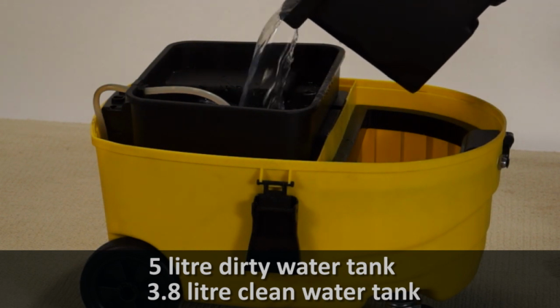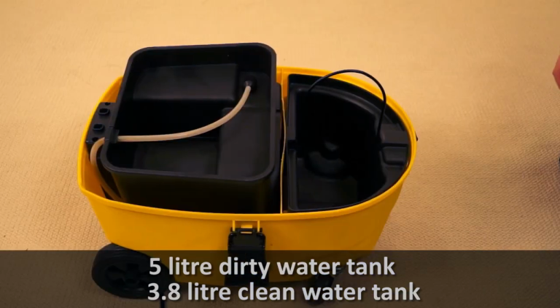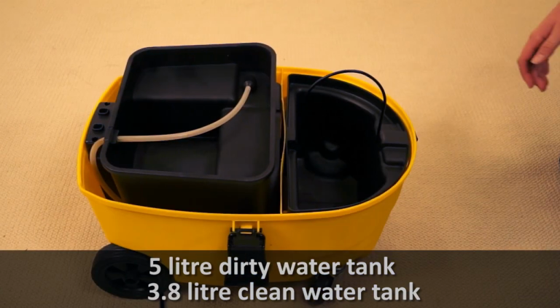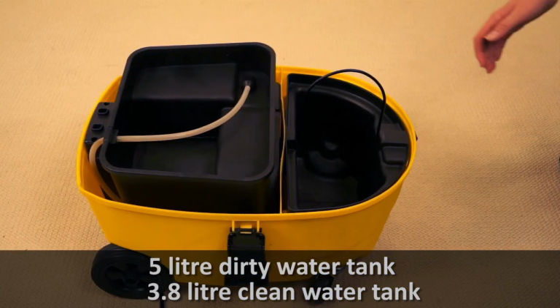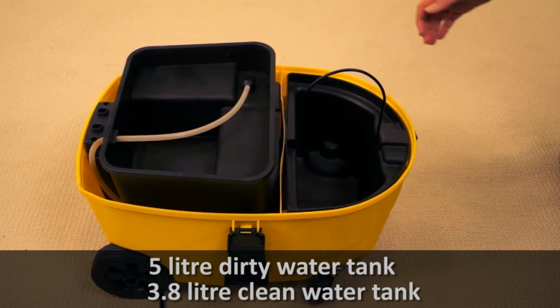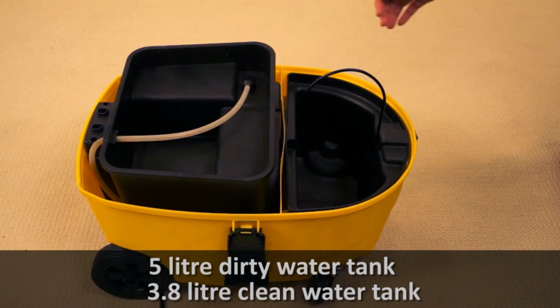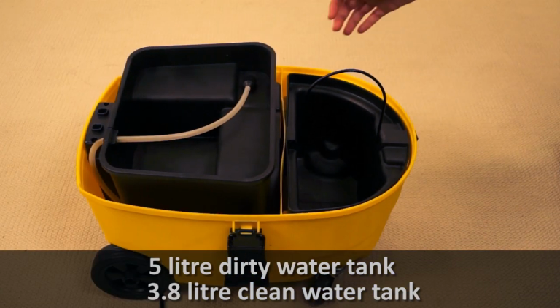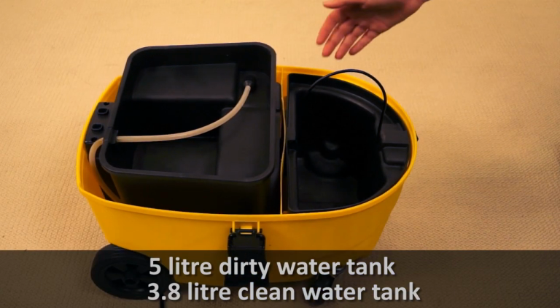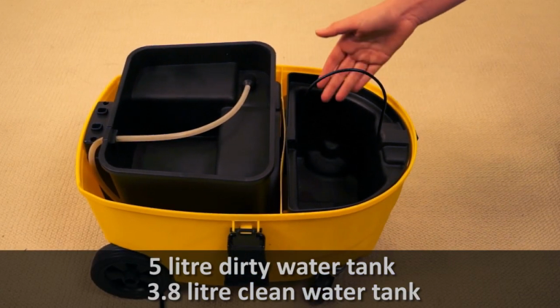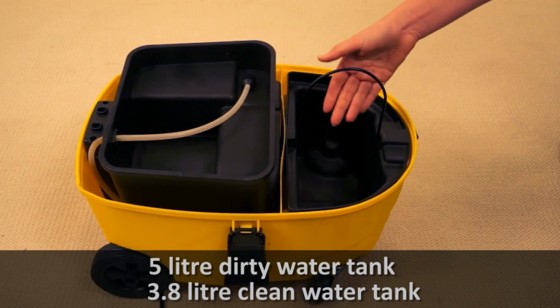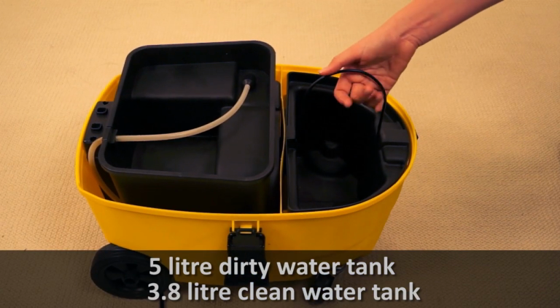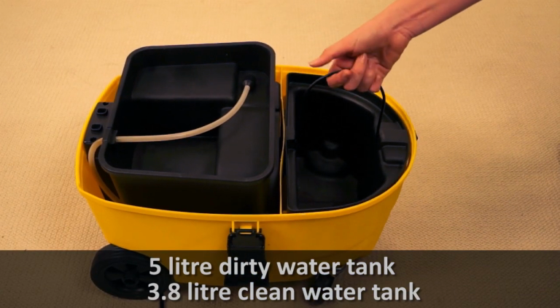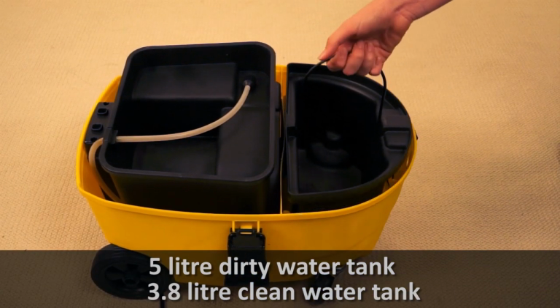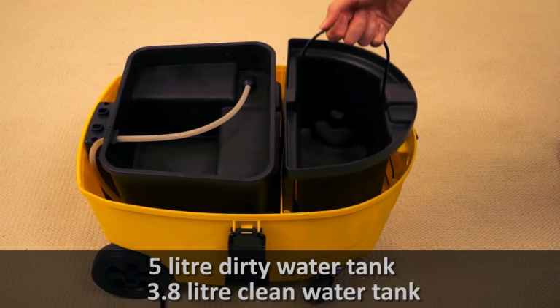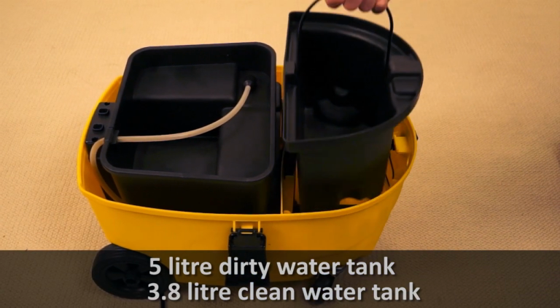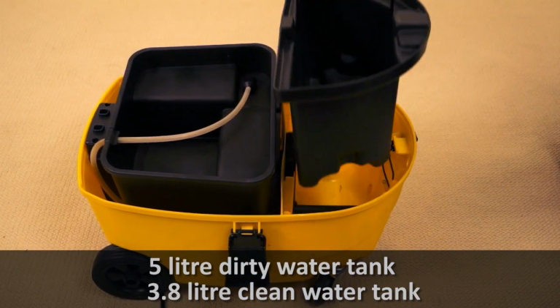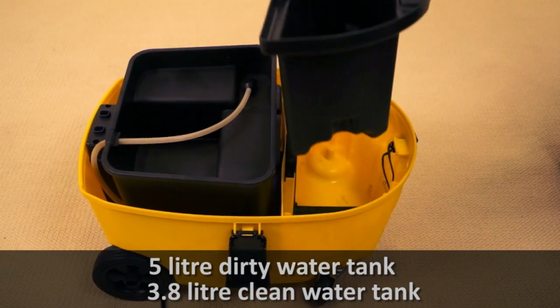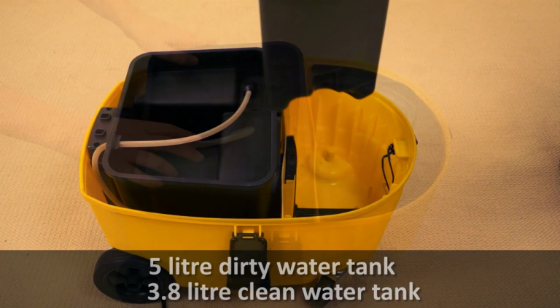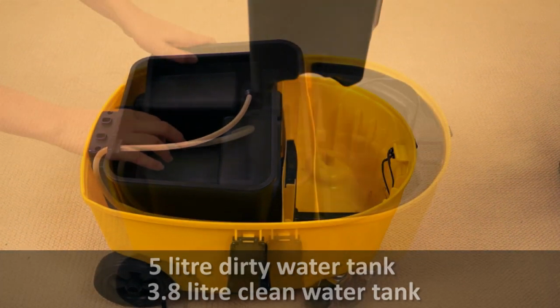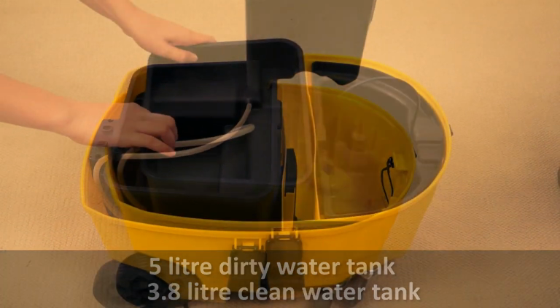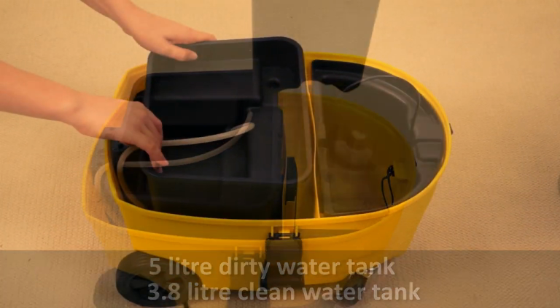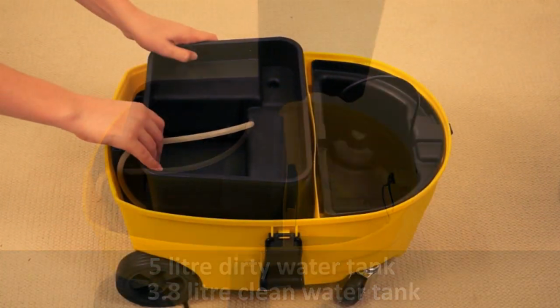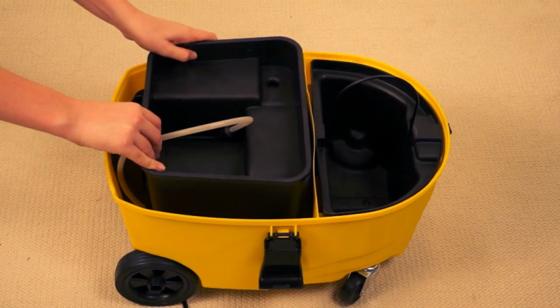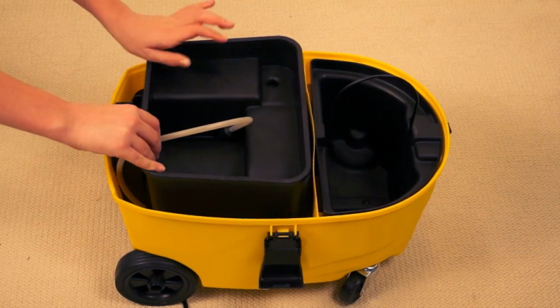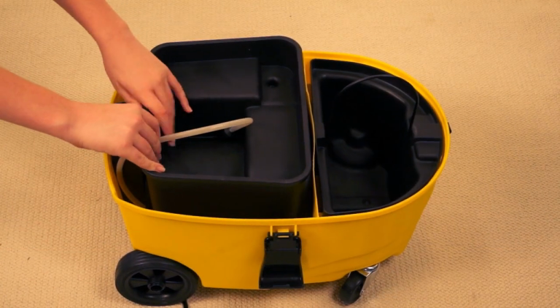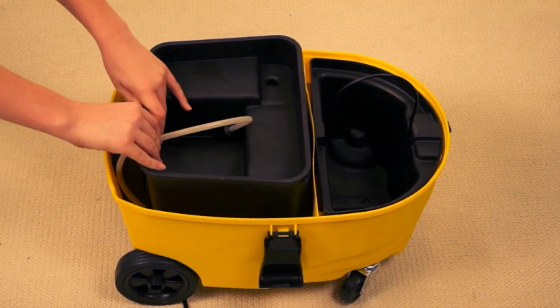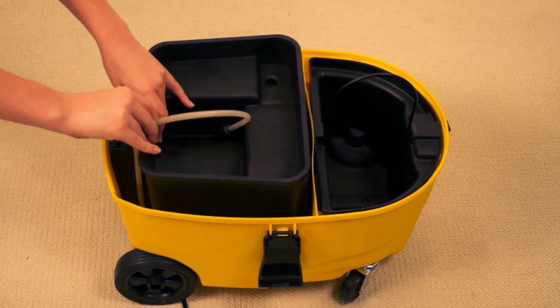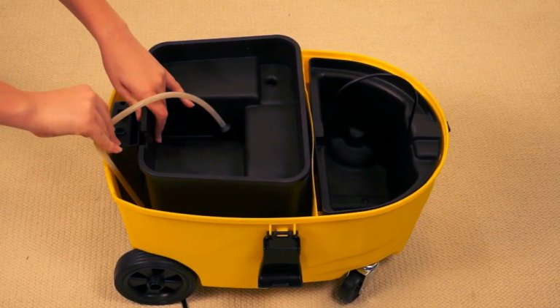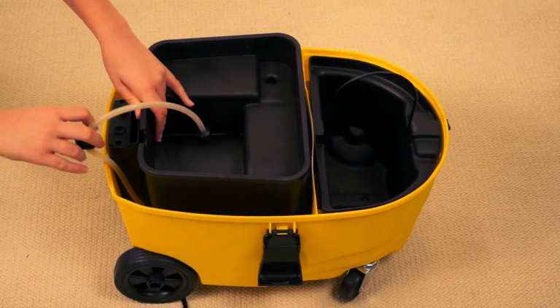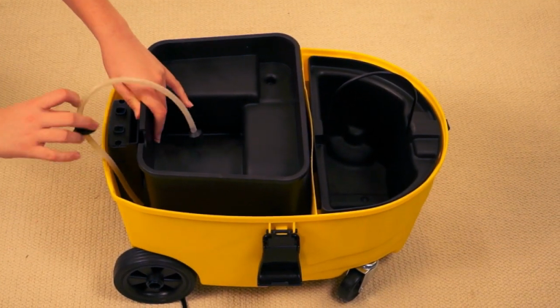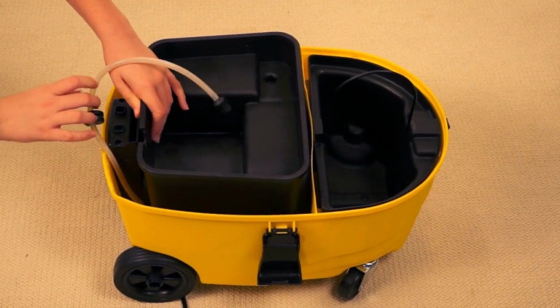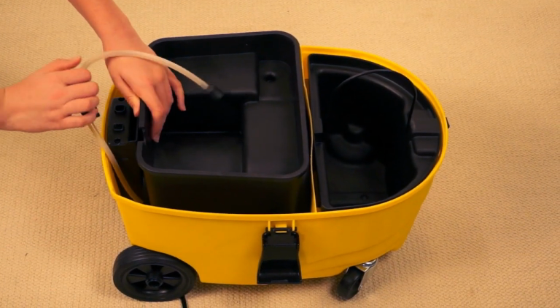And how handy is this — a removable, easy to carry water tank. They think of everything.